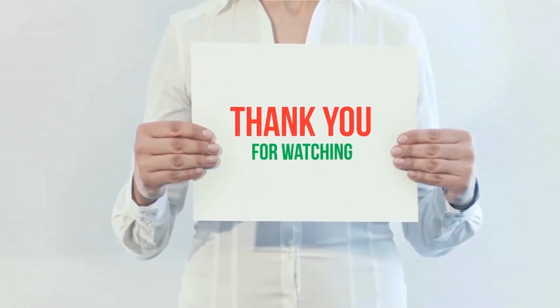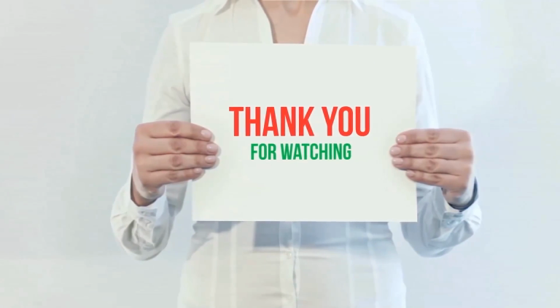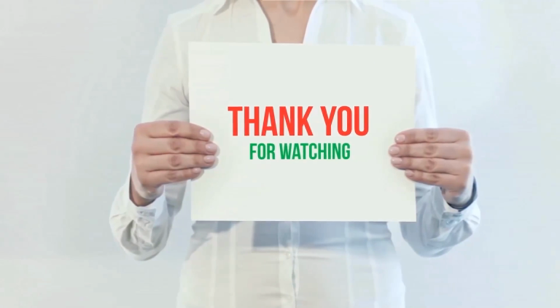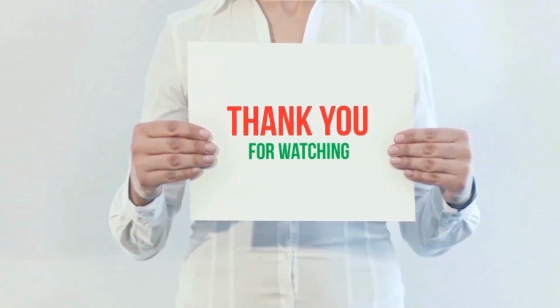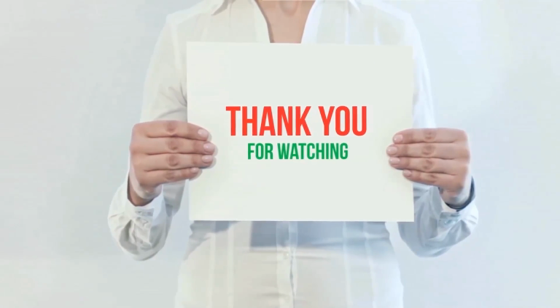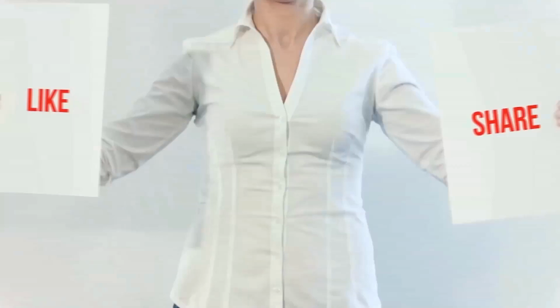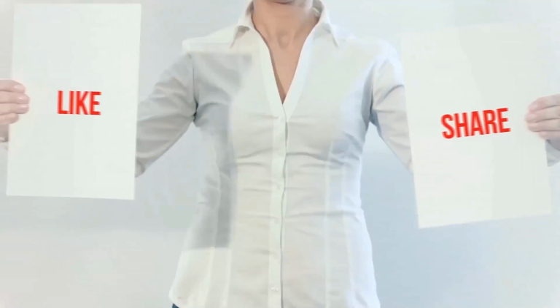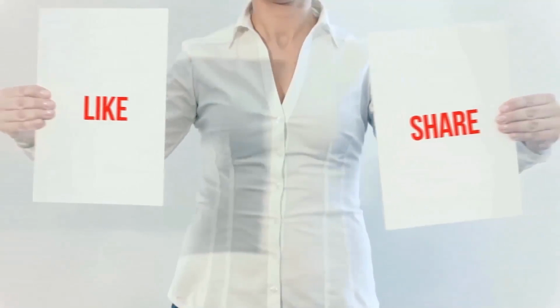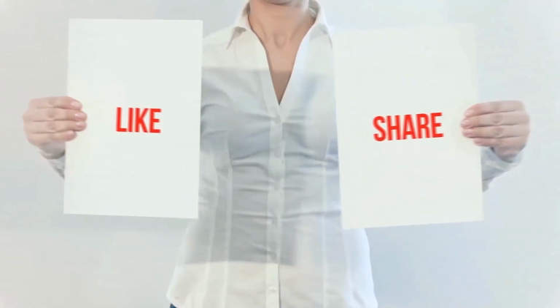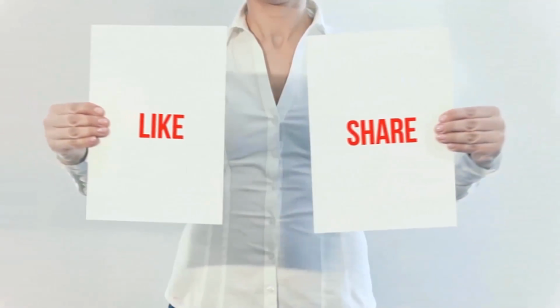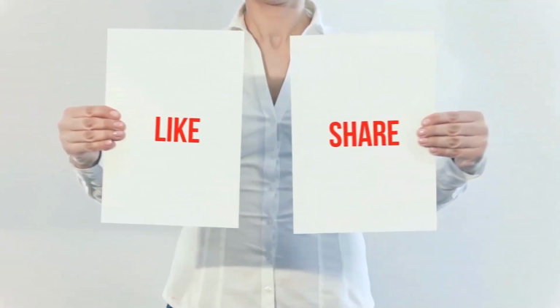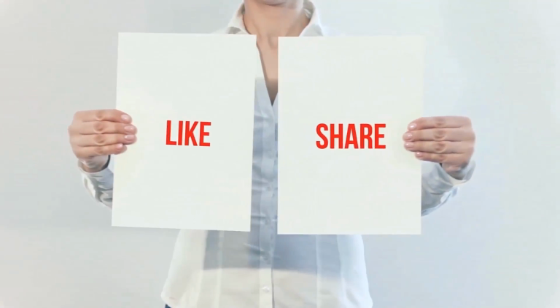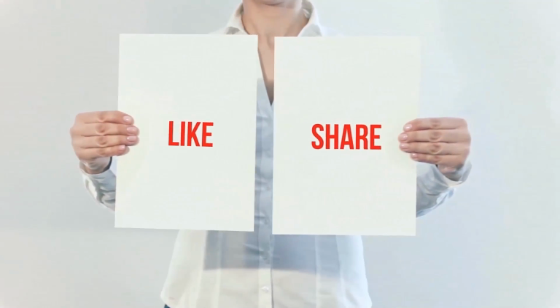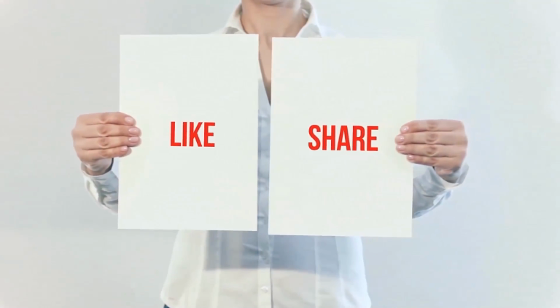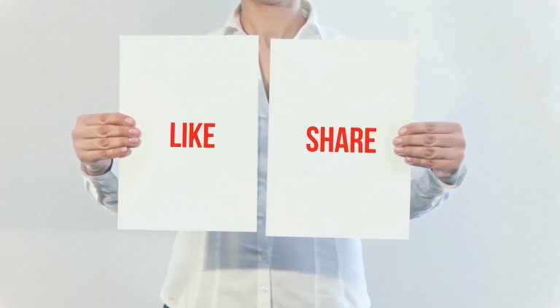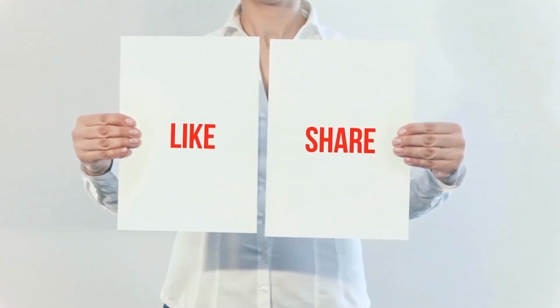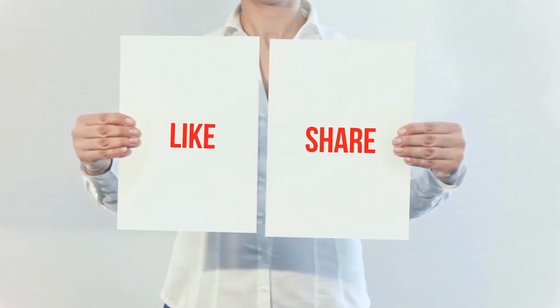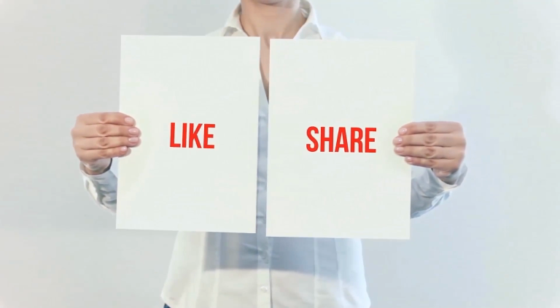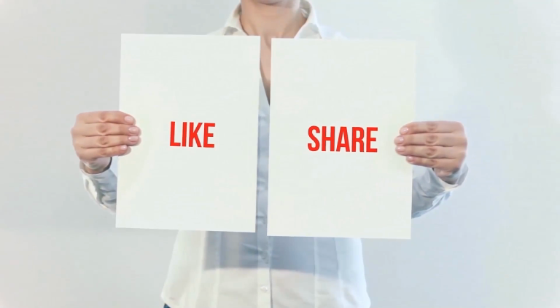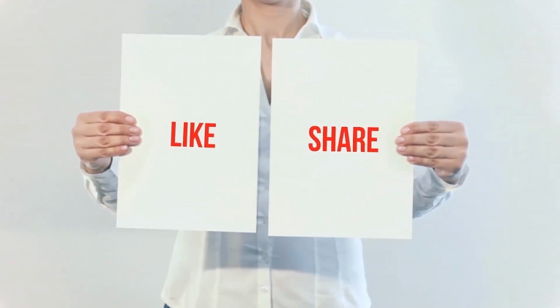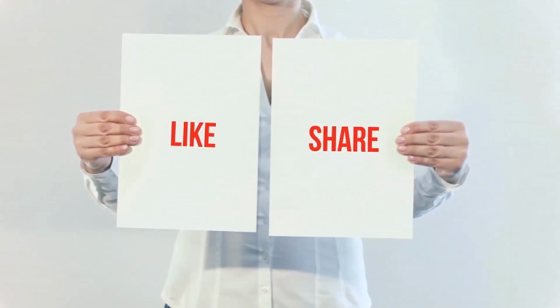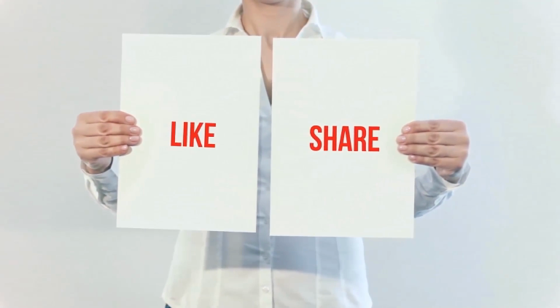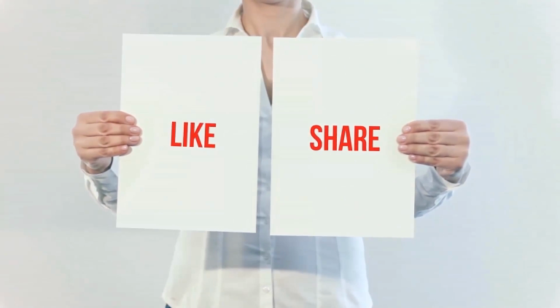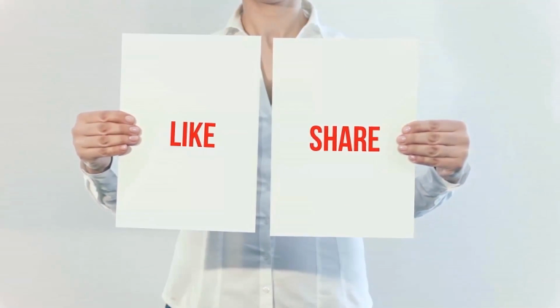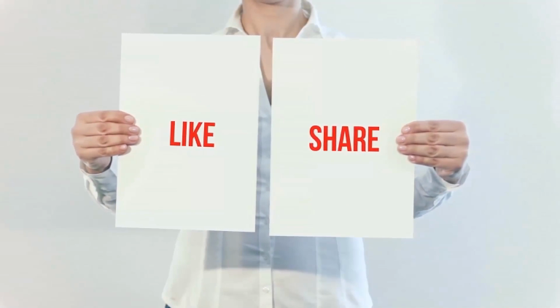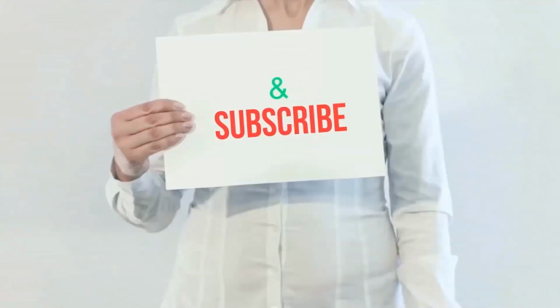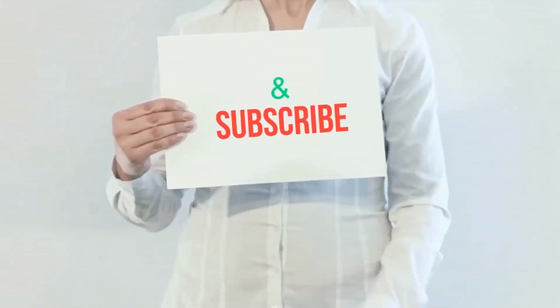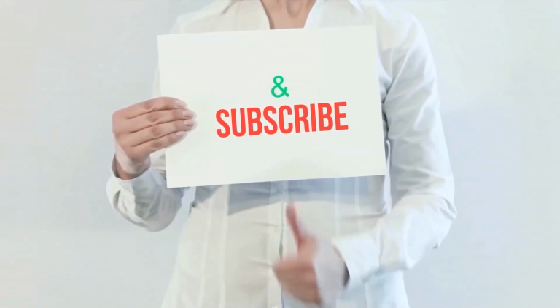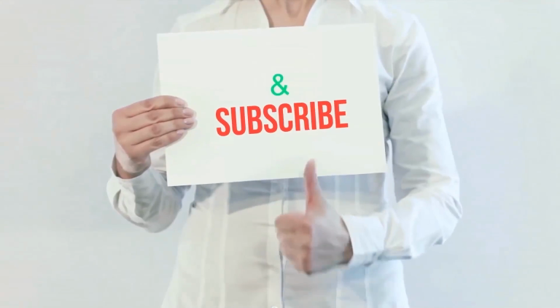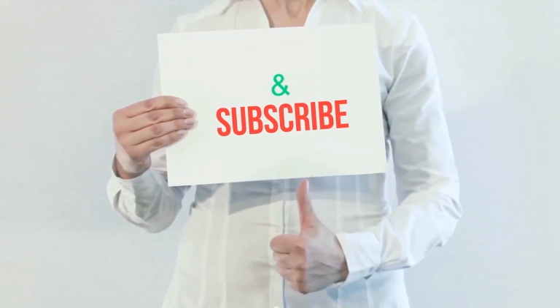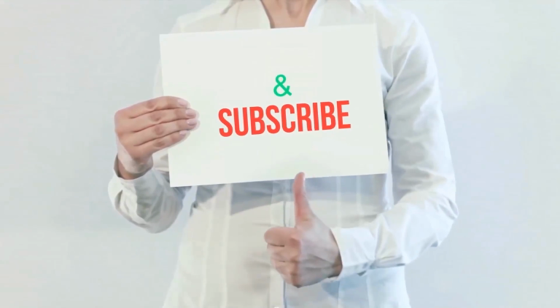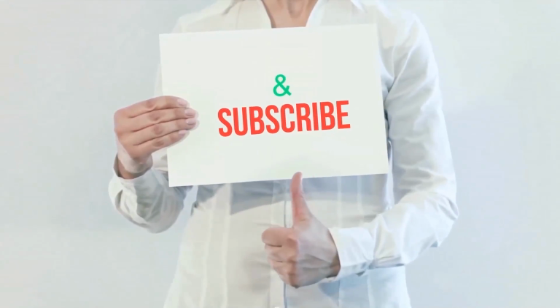Please hit the like button, share with your friends, and be sure to subscribe.